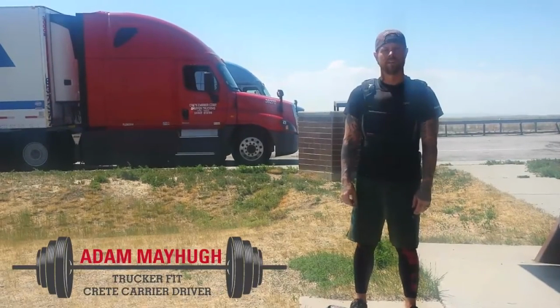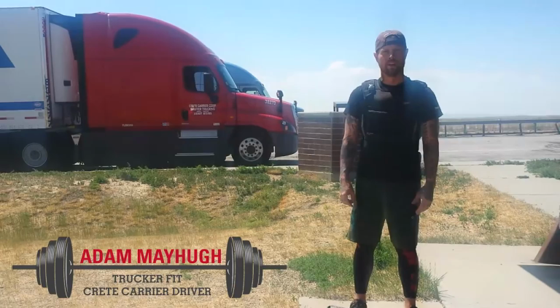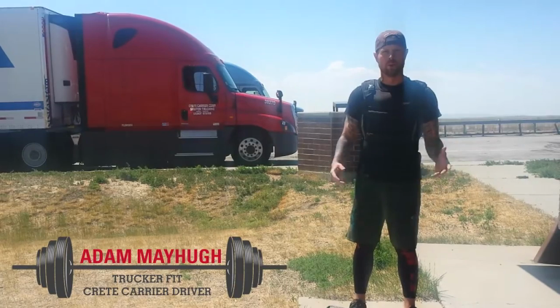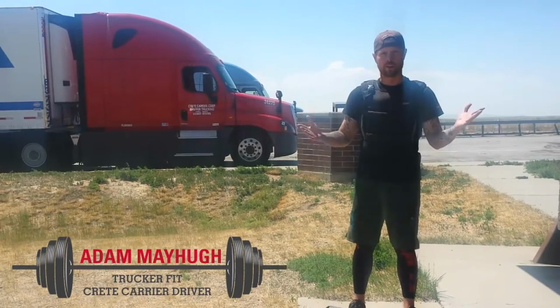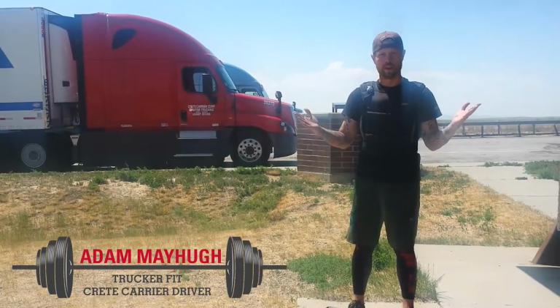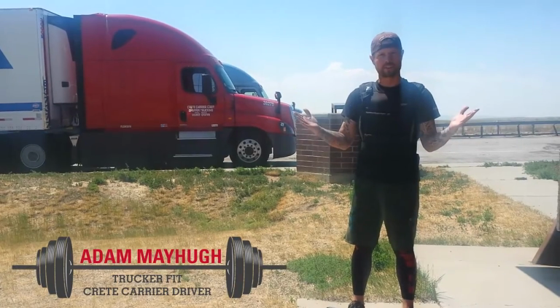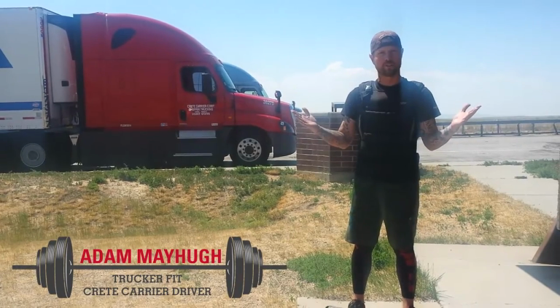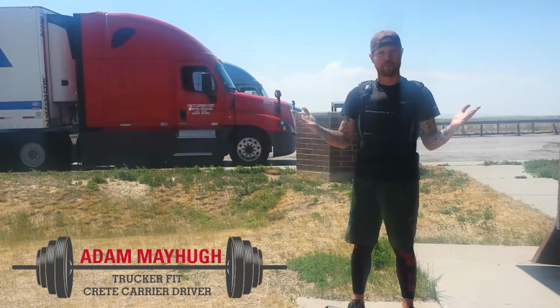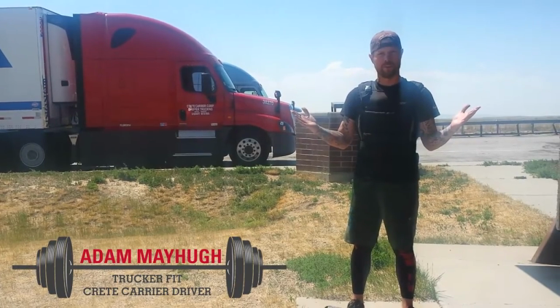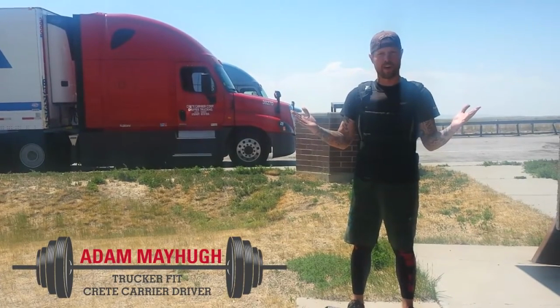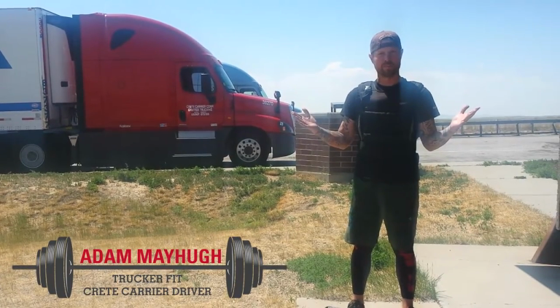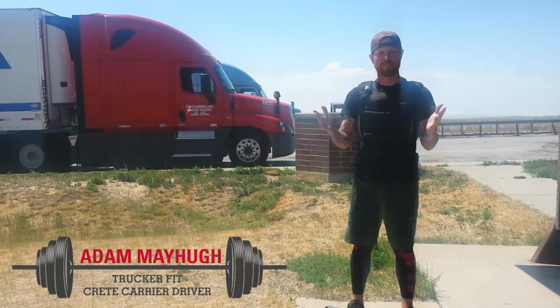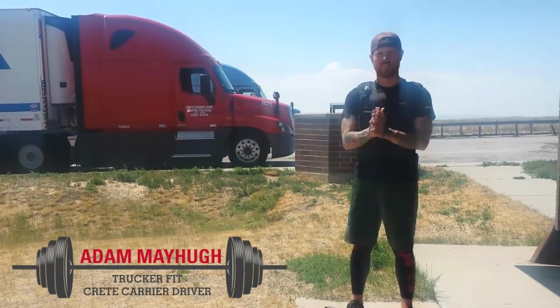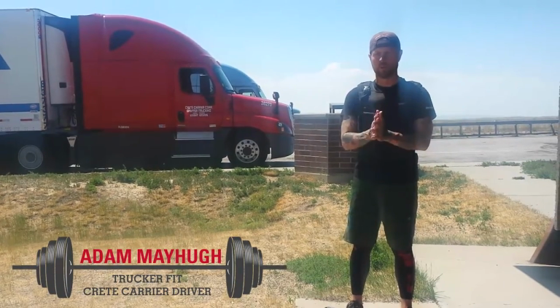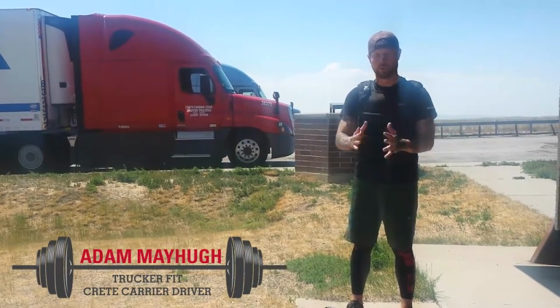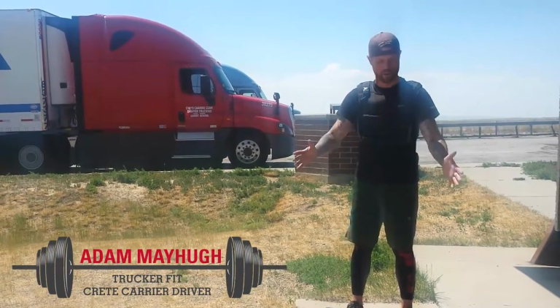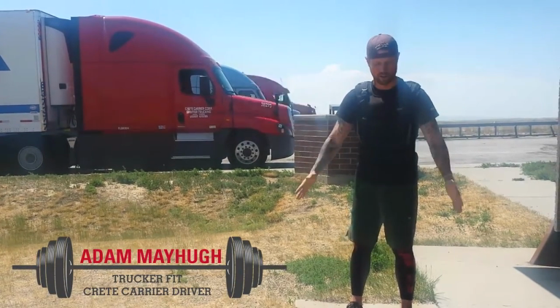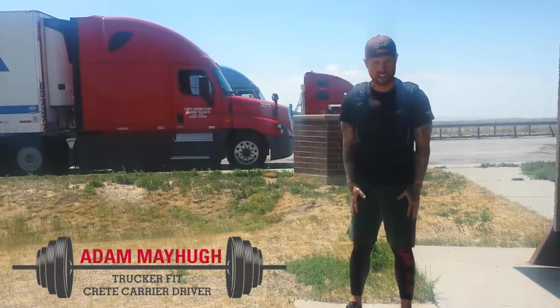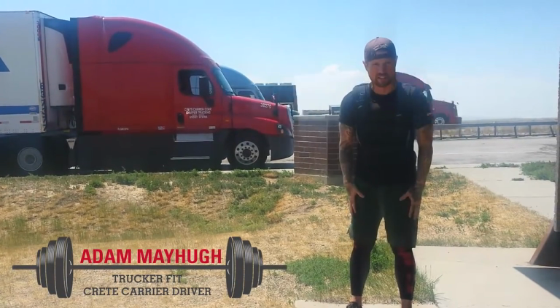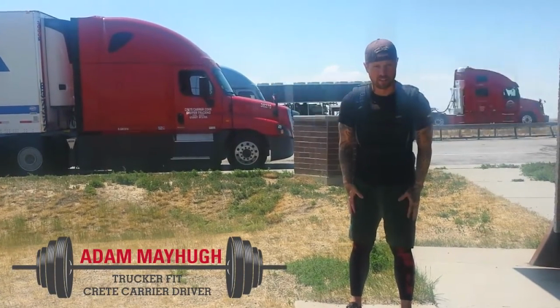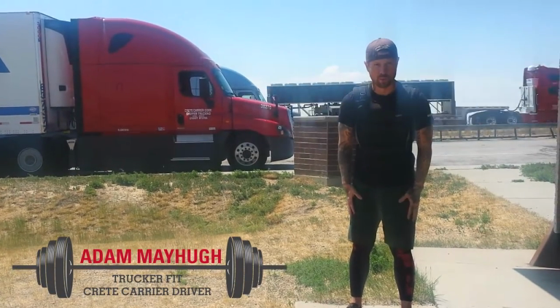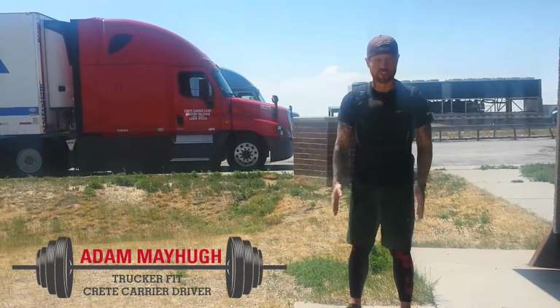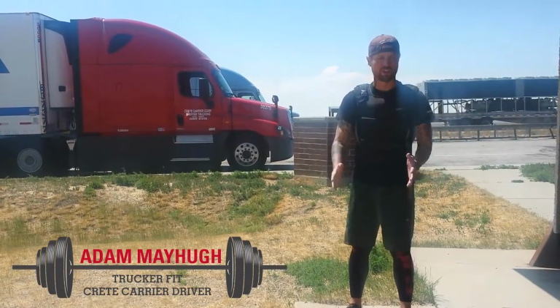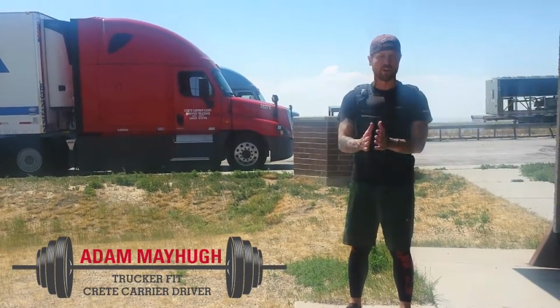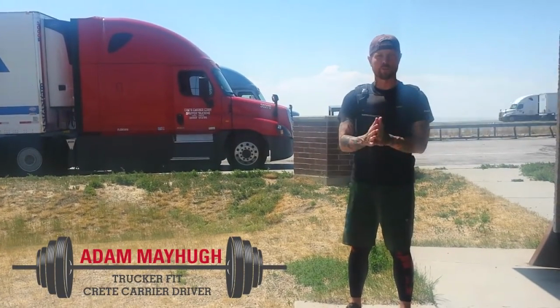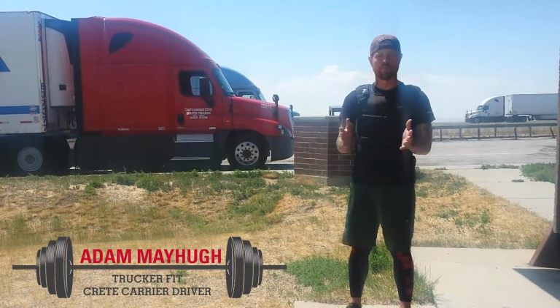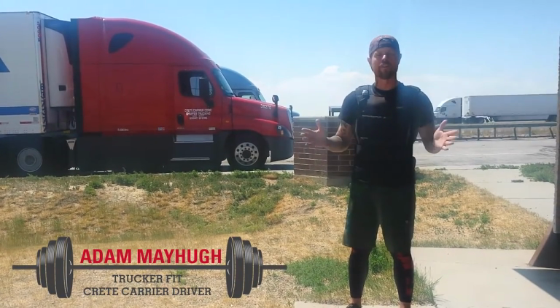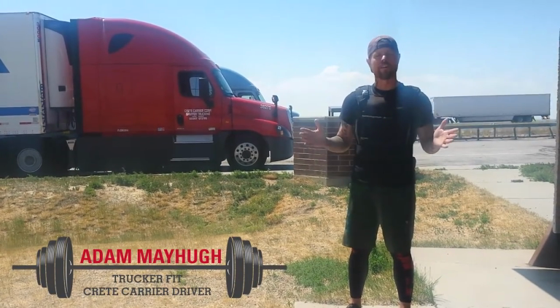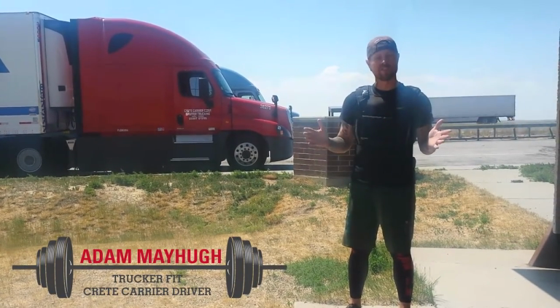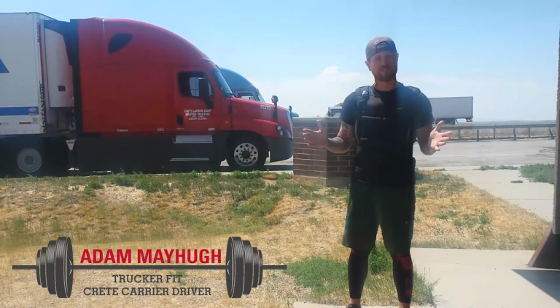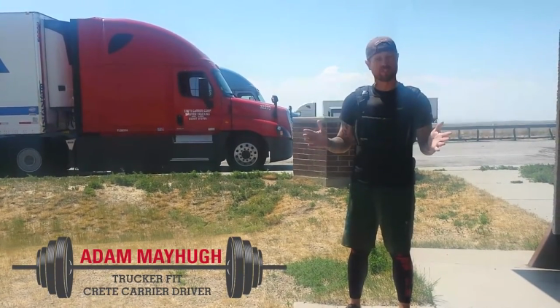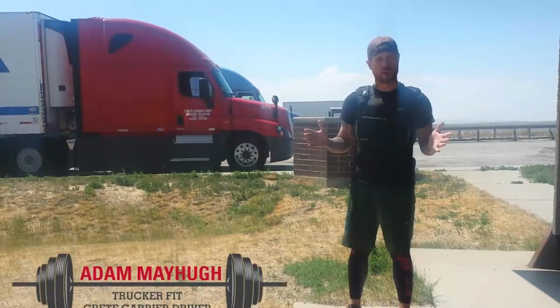Hello, welcome back to Trucker Field with Adam. Today we're working on our legs. We're going to start off with different variations of the squats.